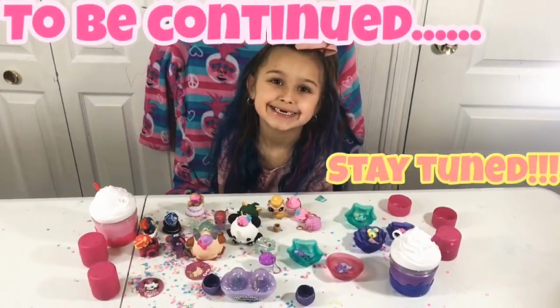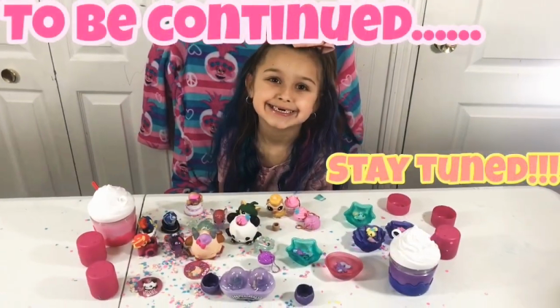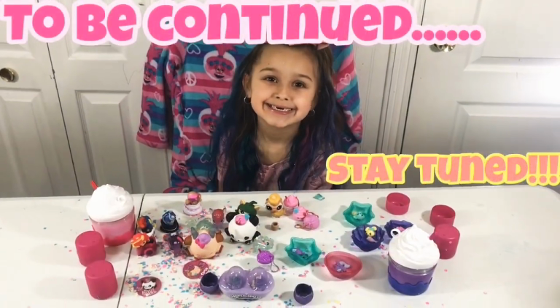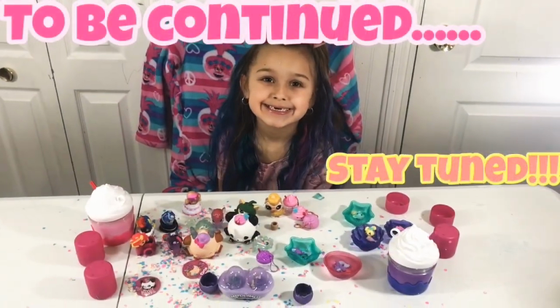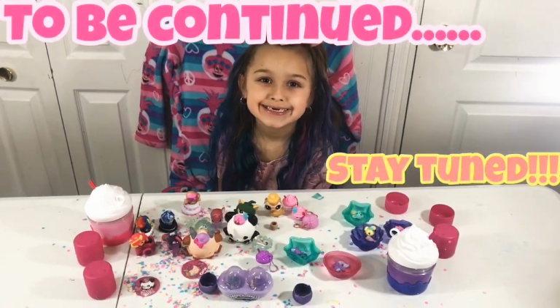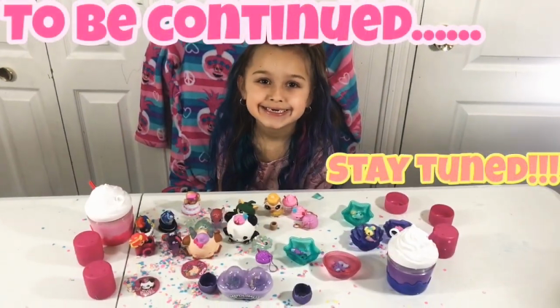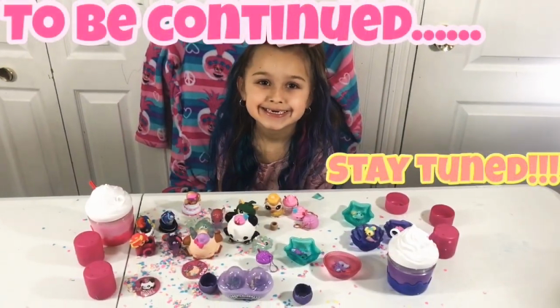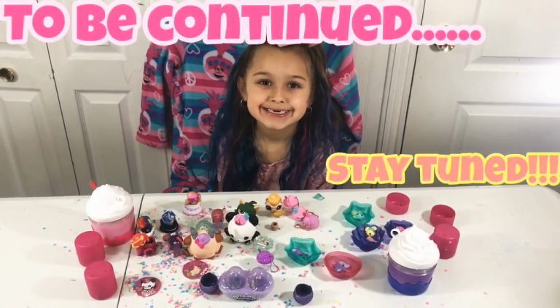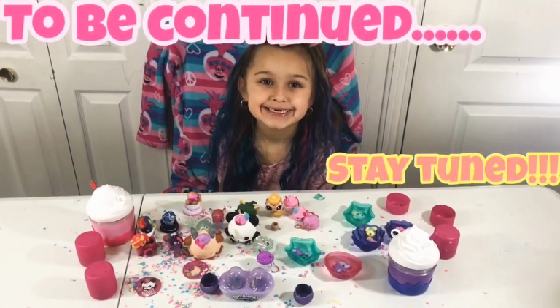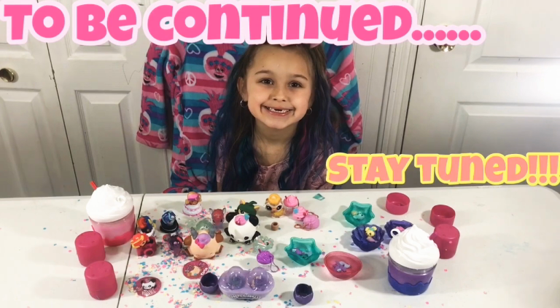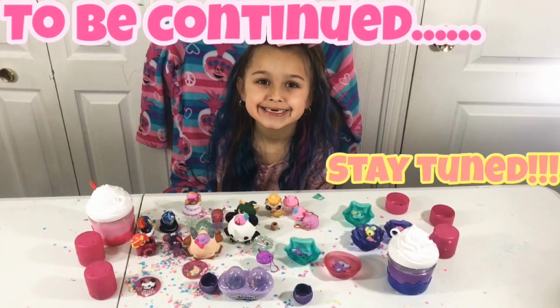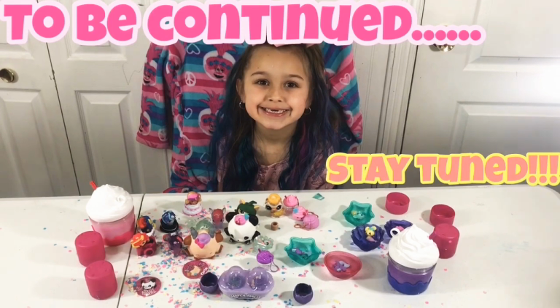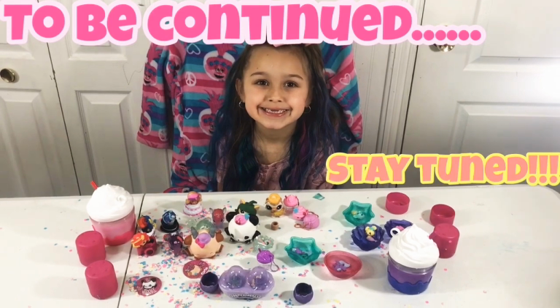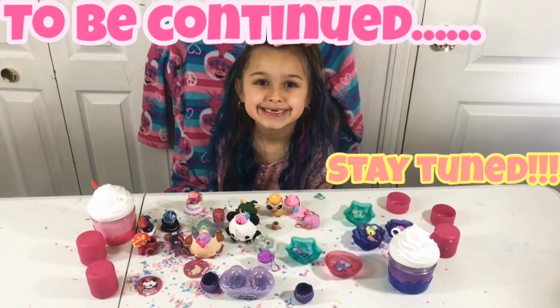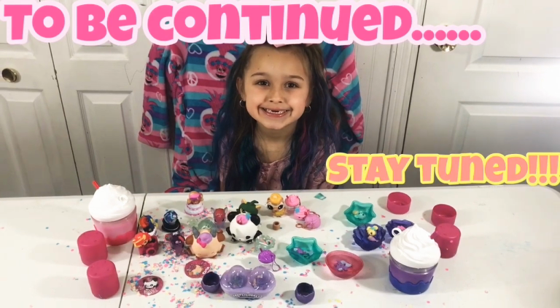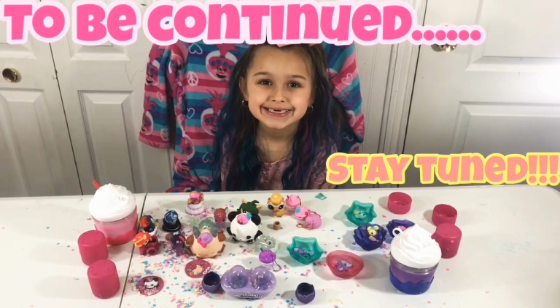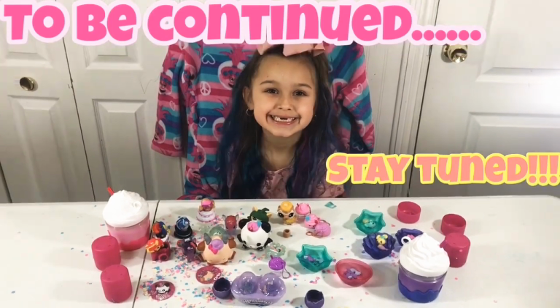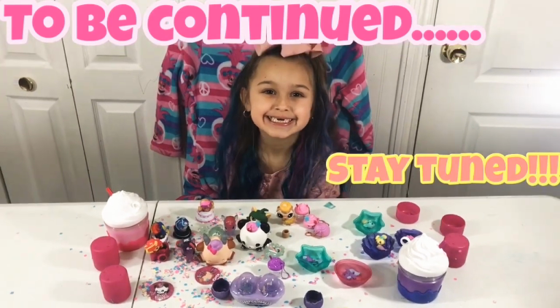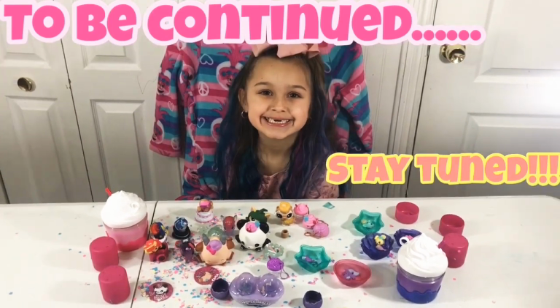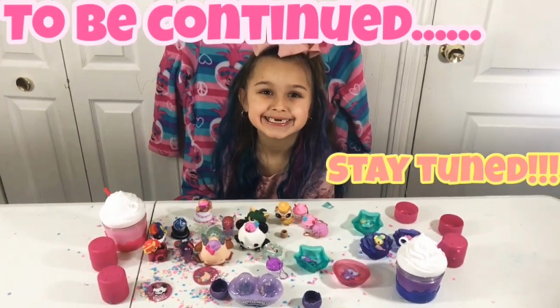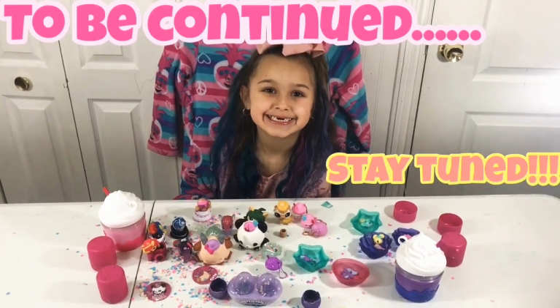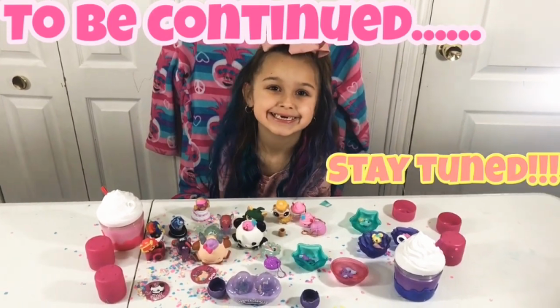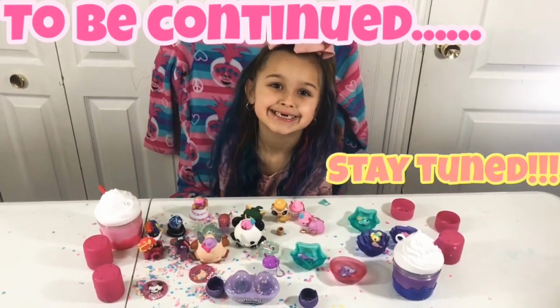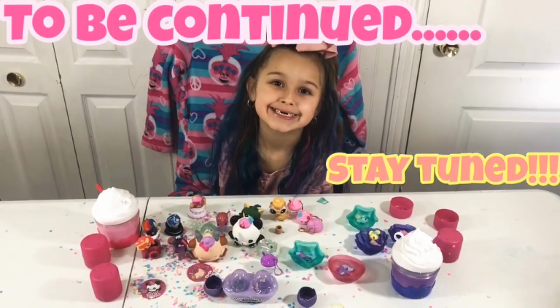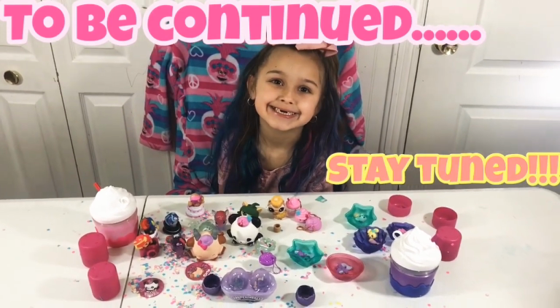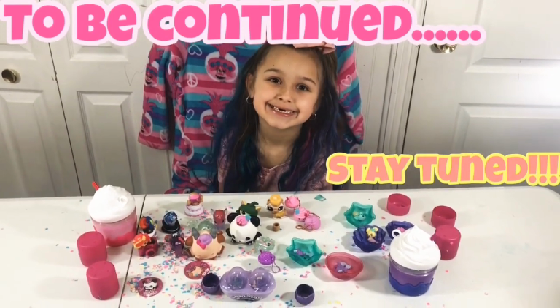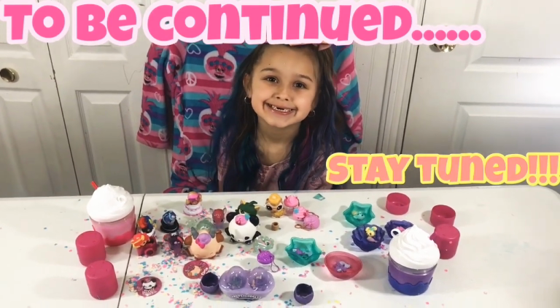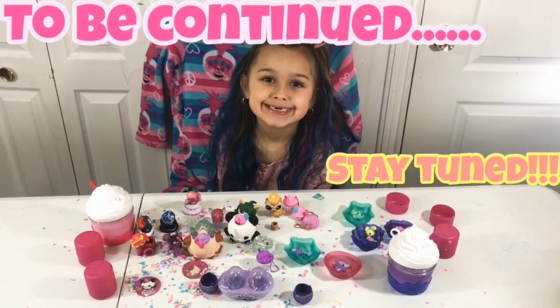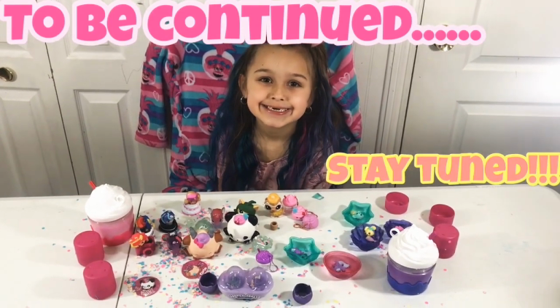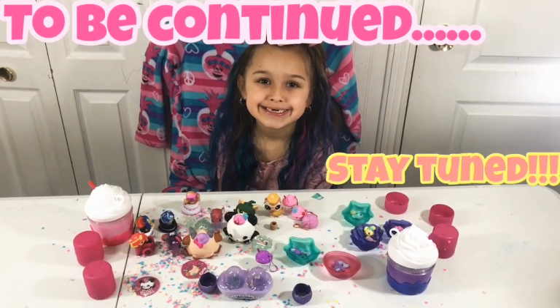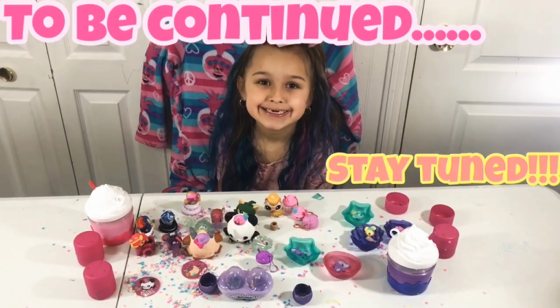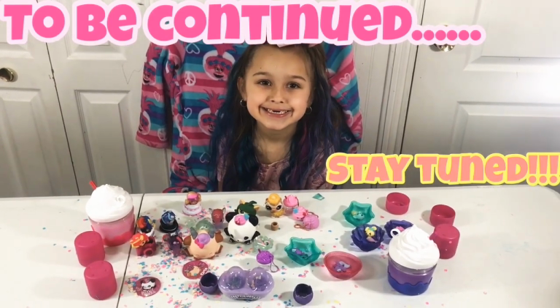To be continued — stay tuned for the second half of the largest blind bag haul.